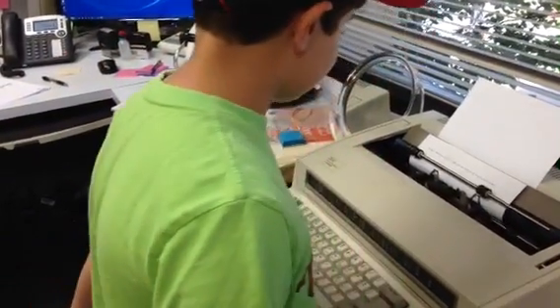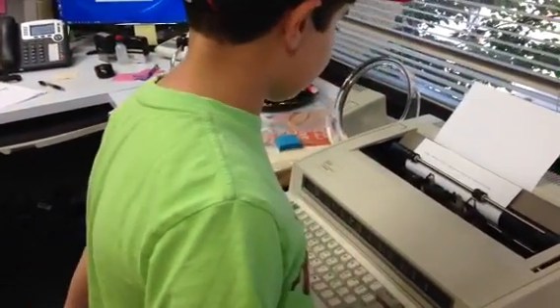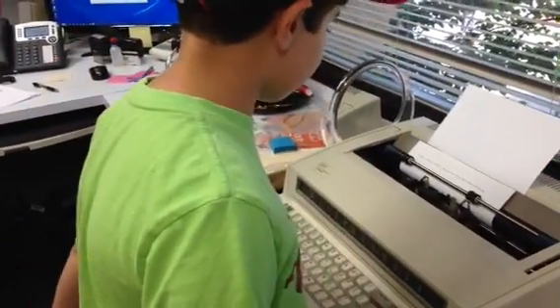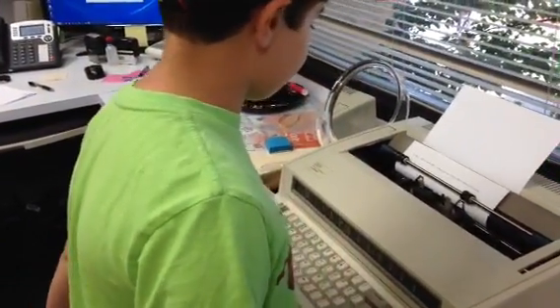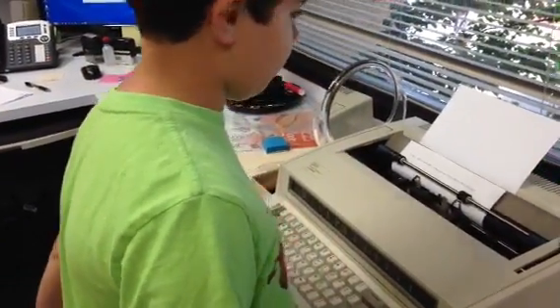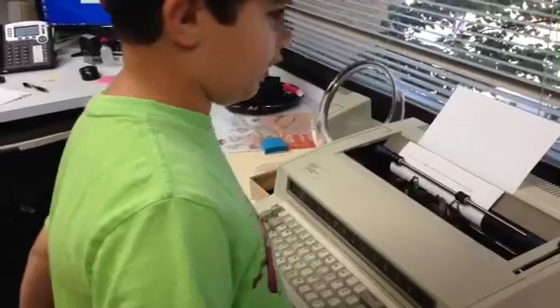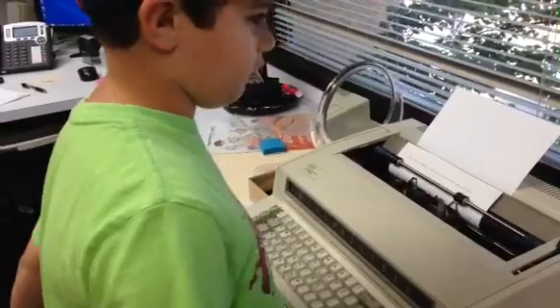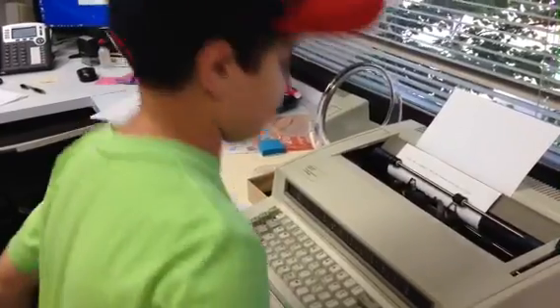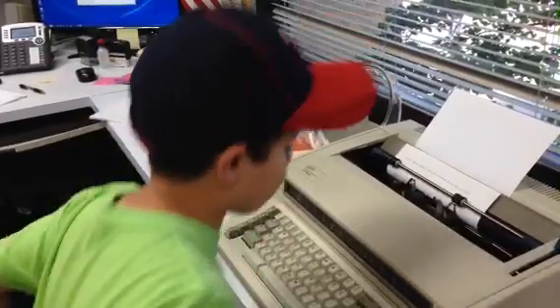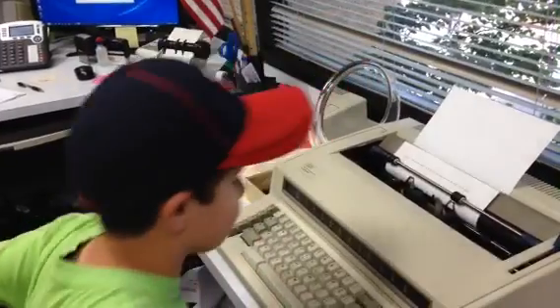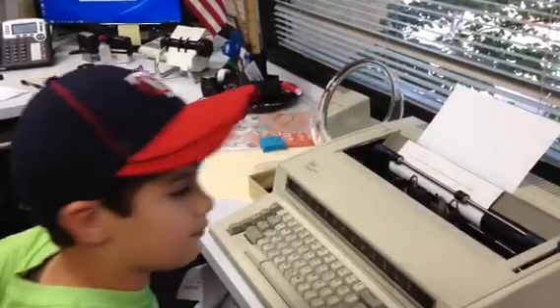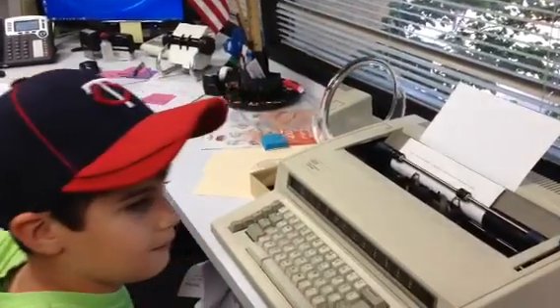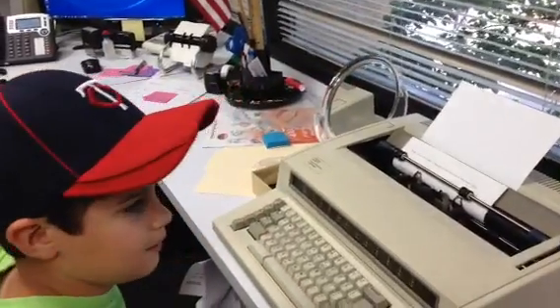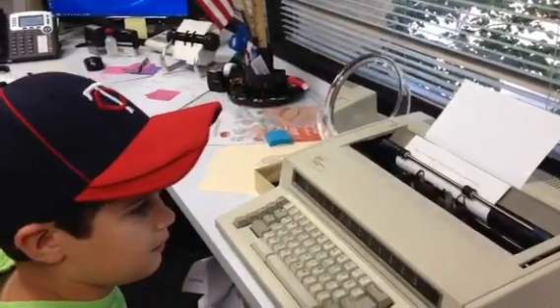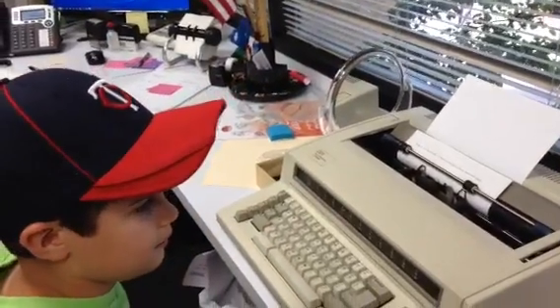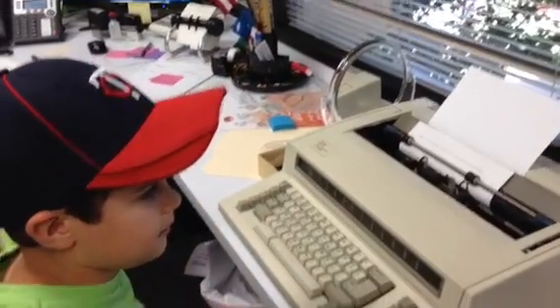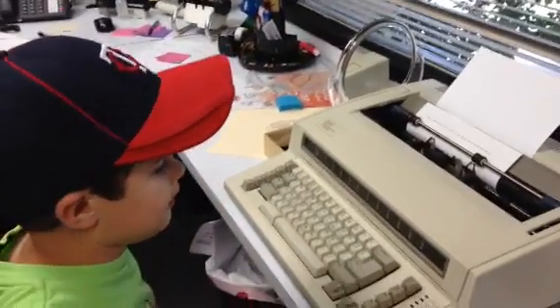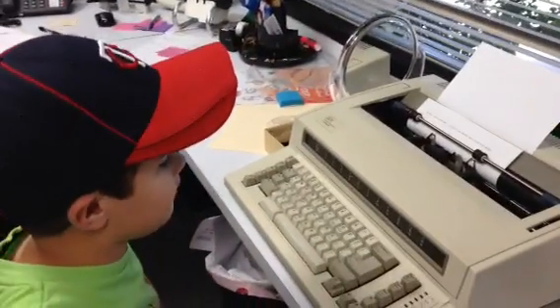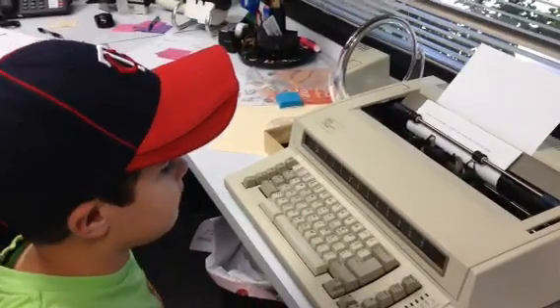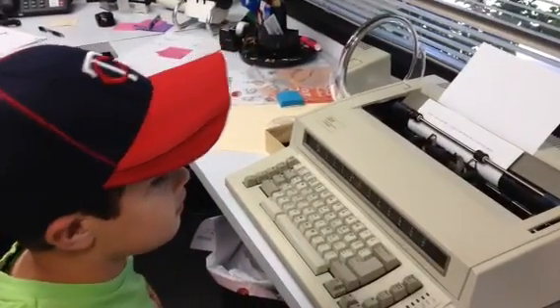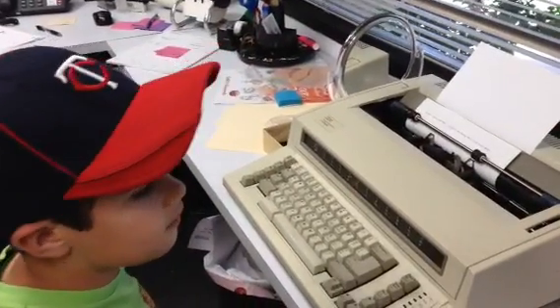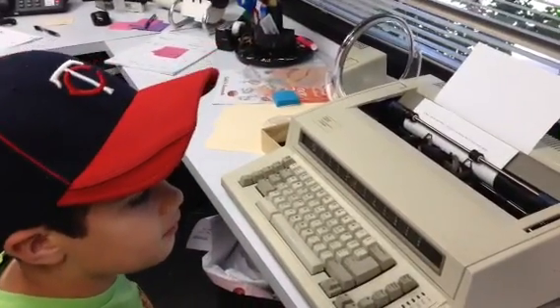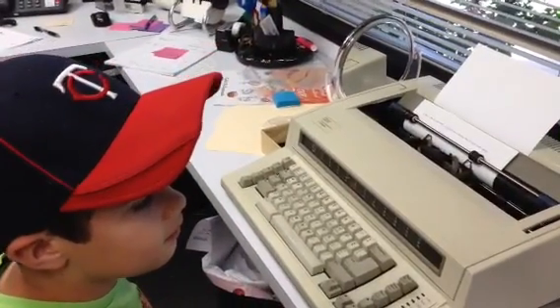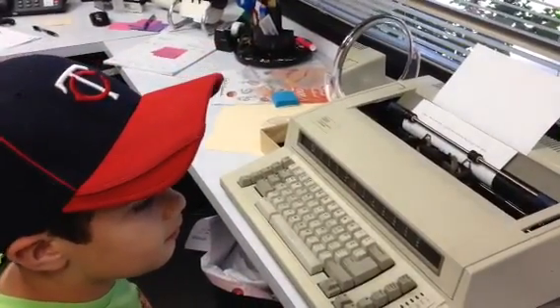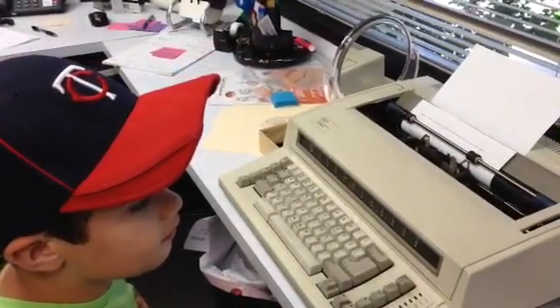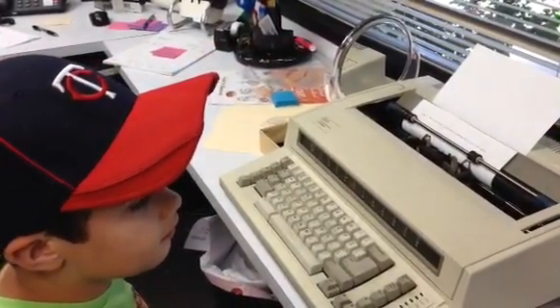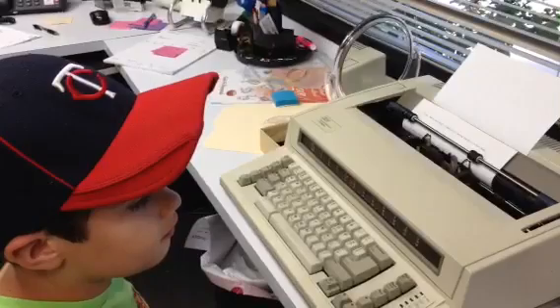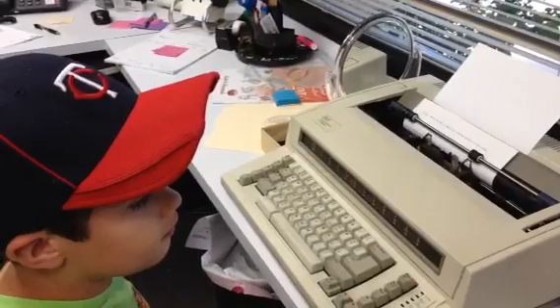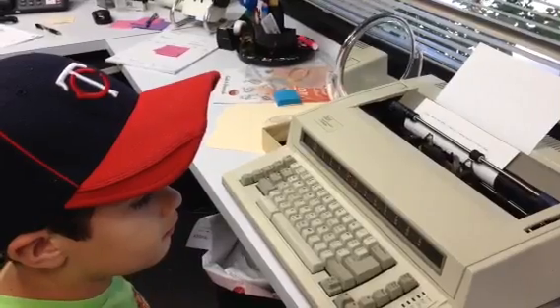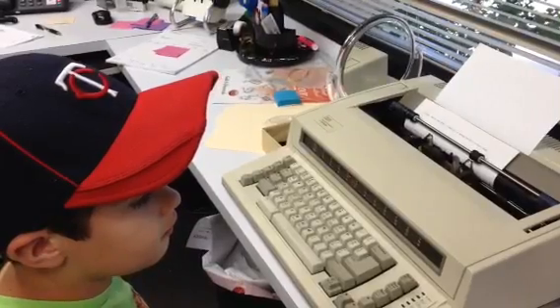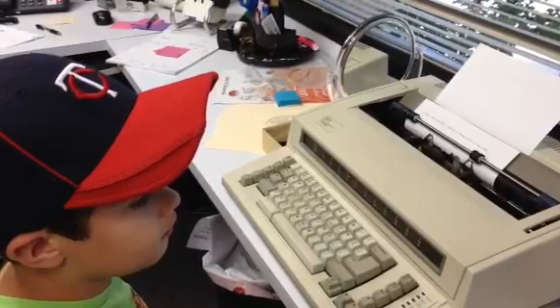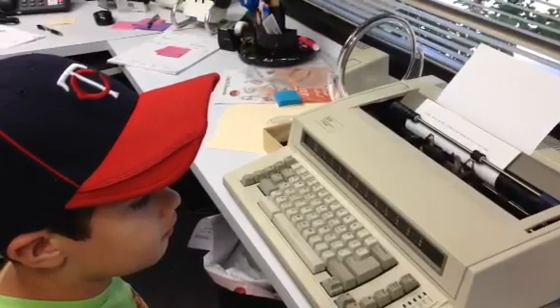What does it write with? A ribbon. What's that? A ribbon is sort of like a little strip of ink.